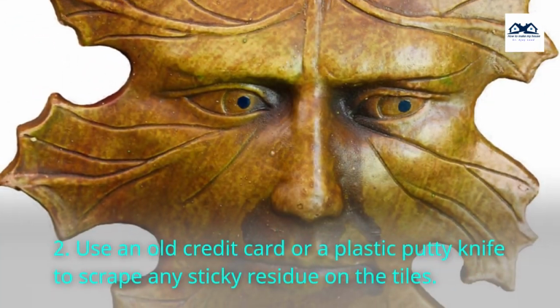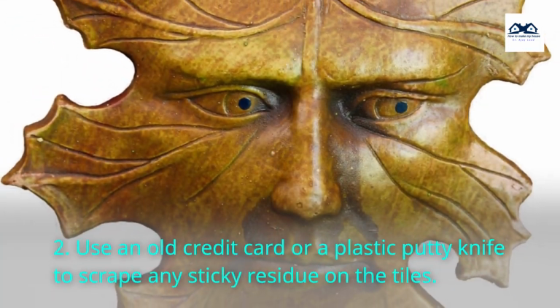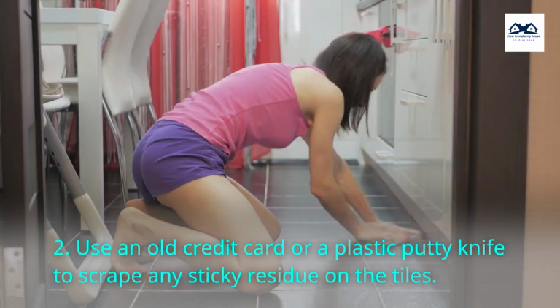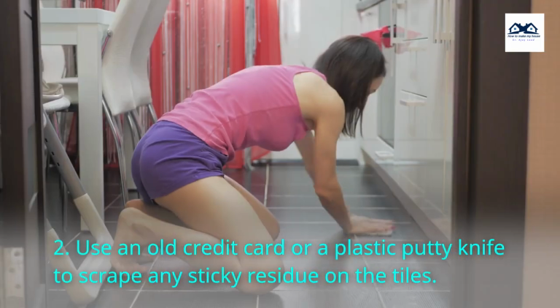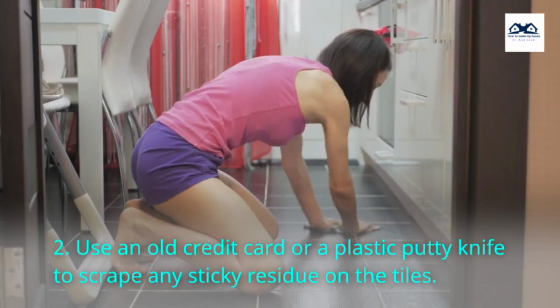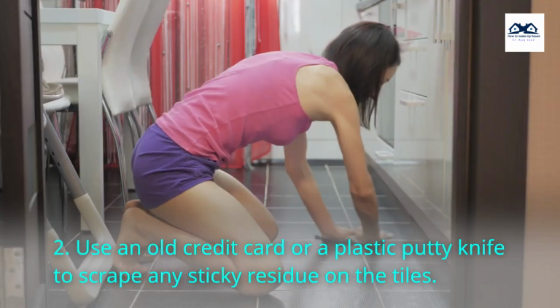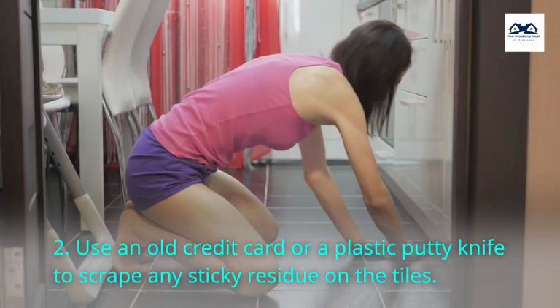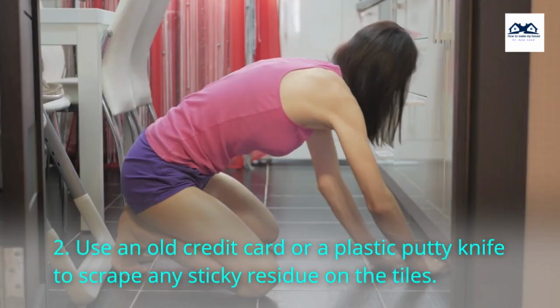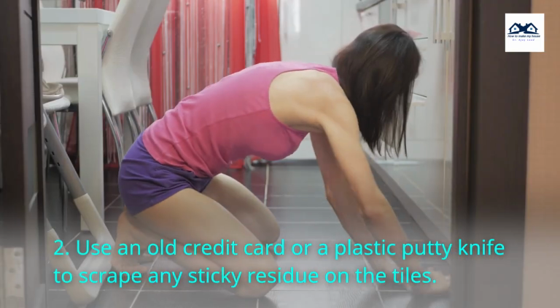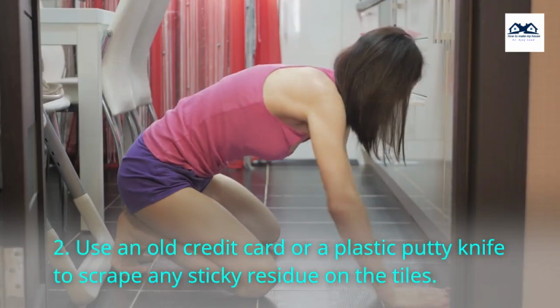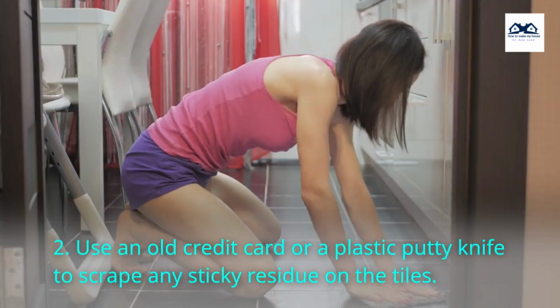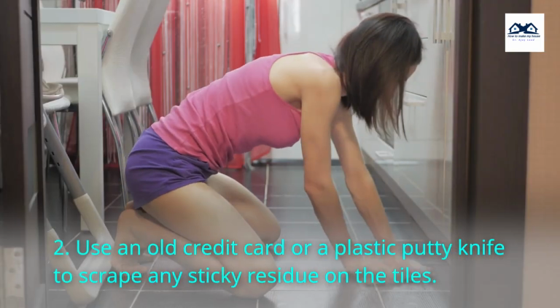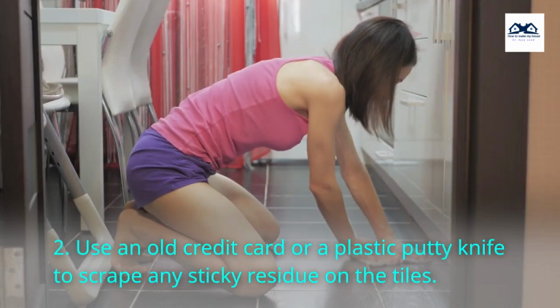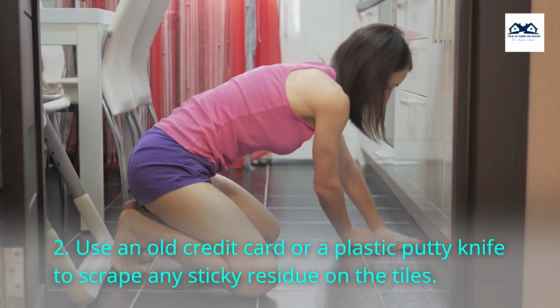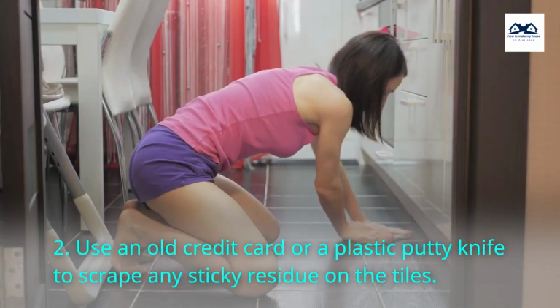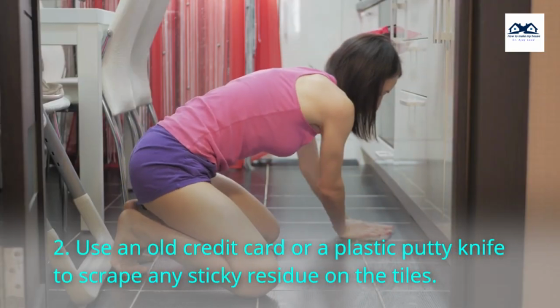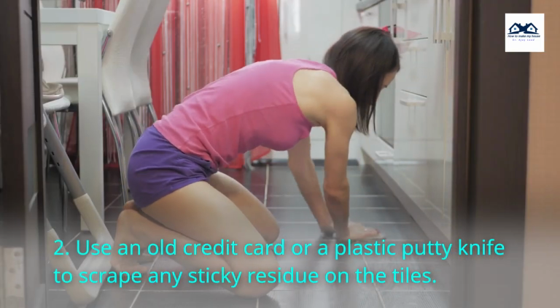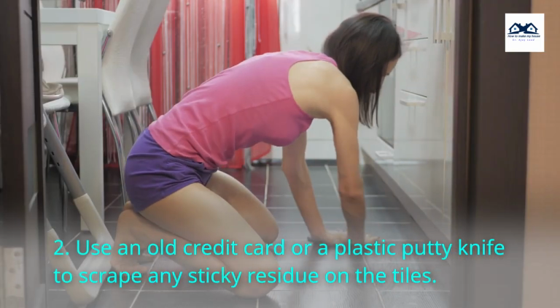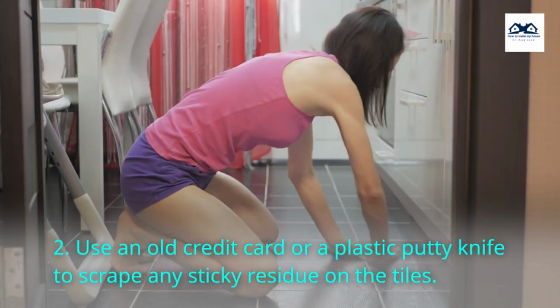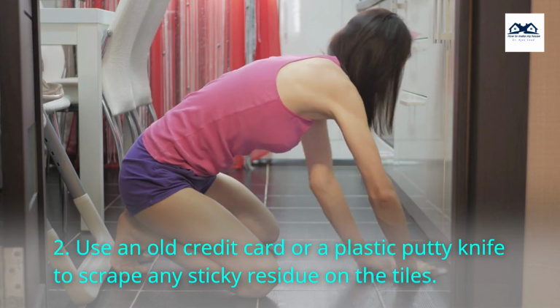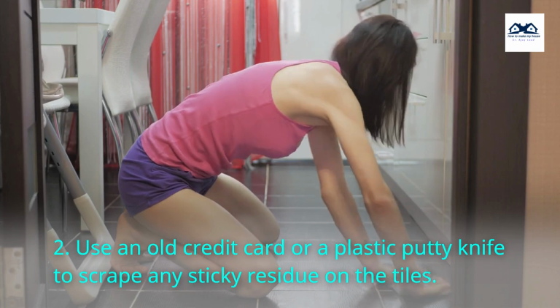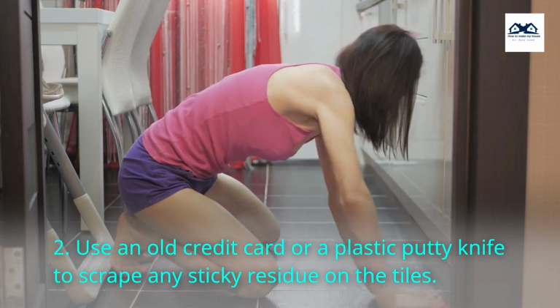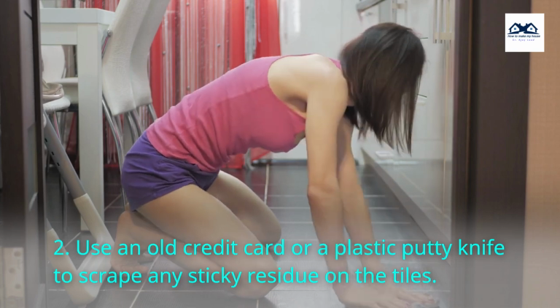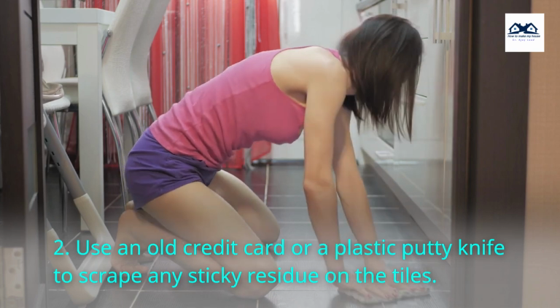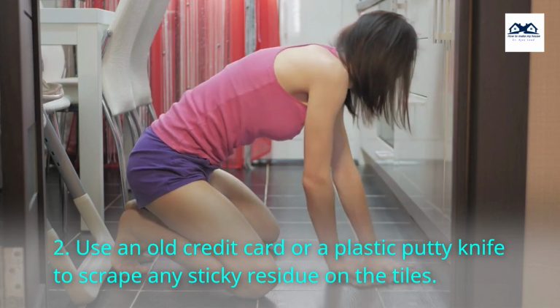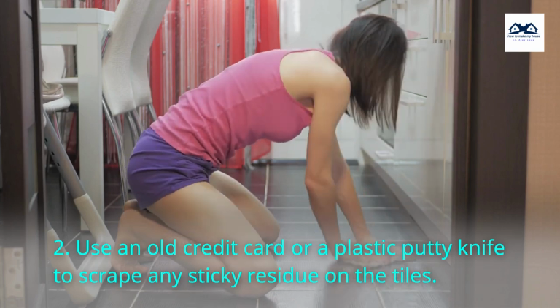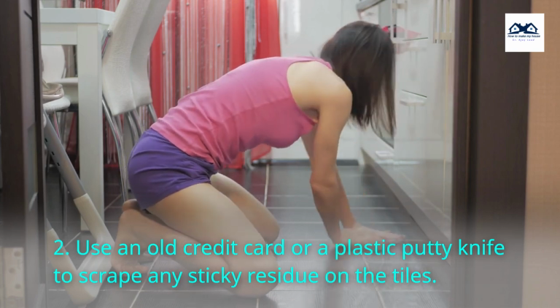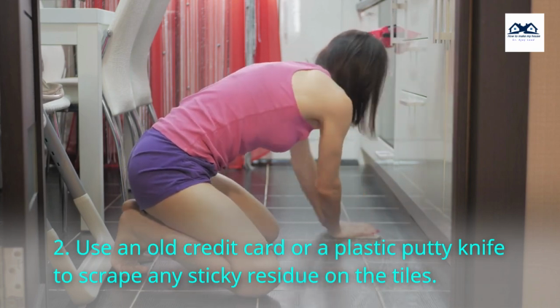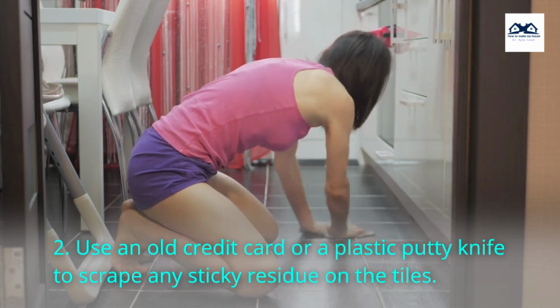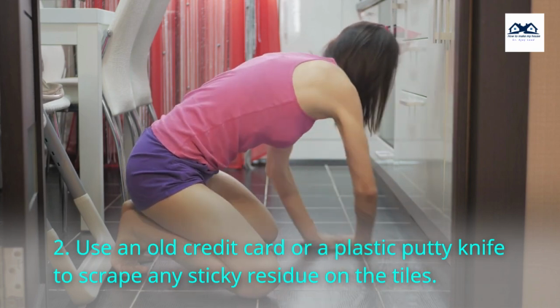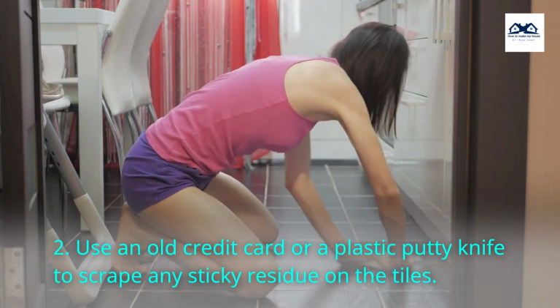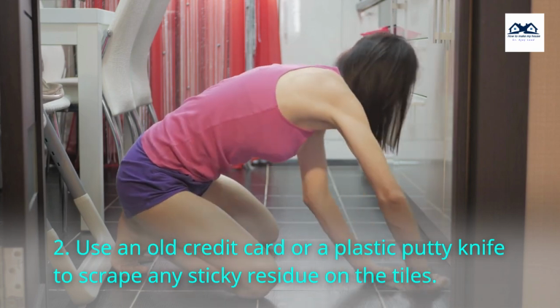Step 2. Use an old credit card or a plastic putty knife to scrape any sticky residue on the tiles.